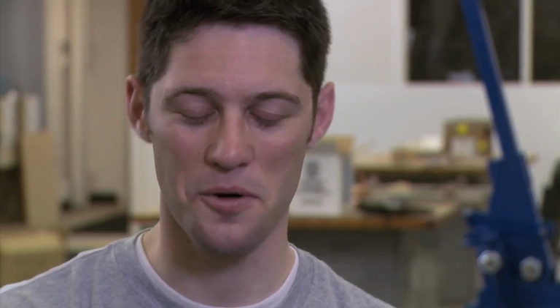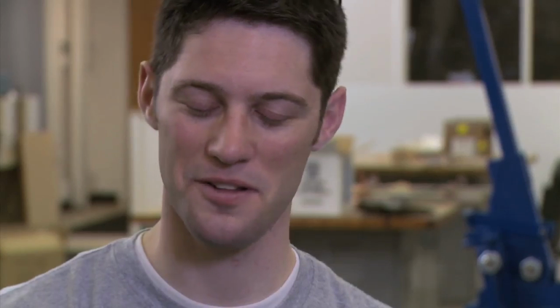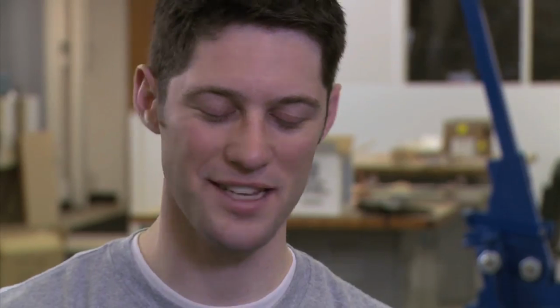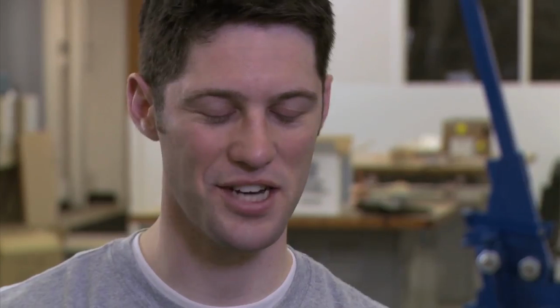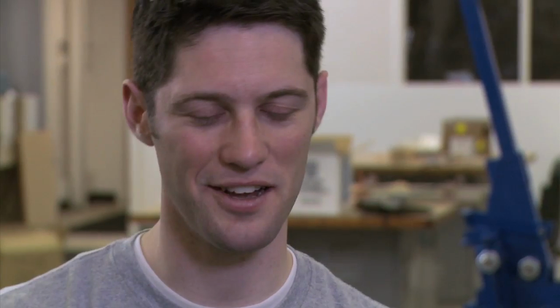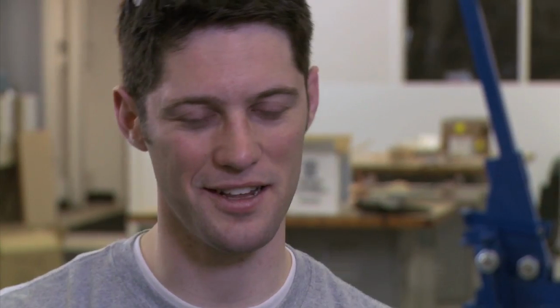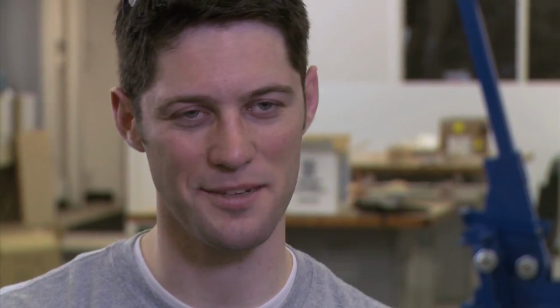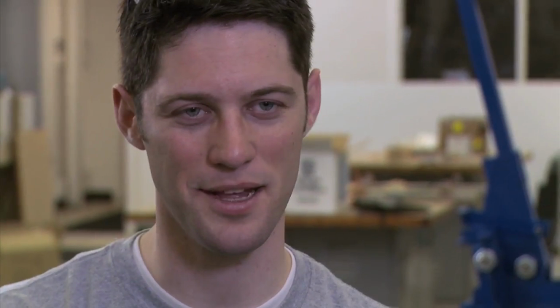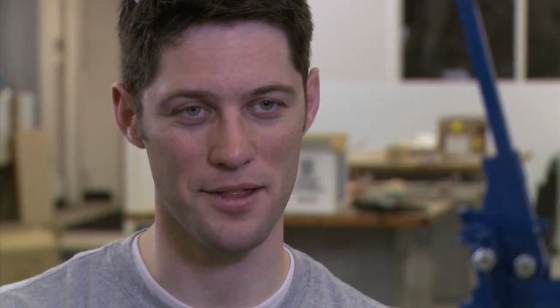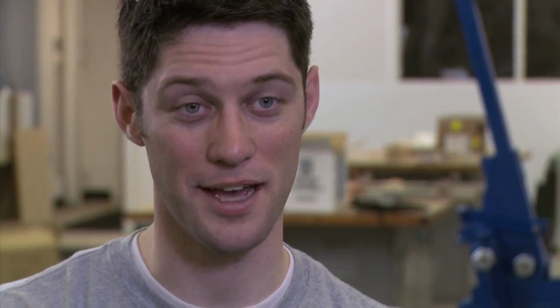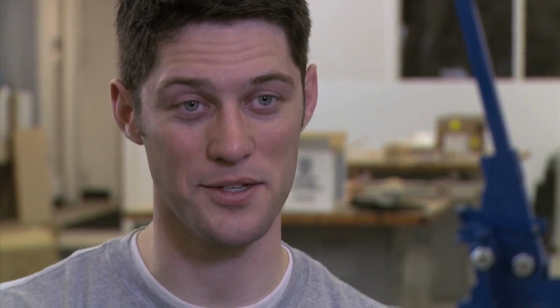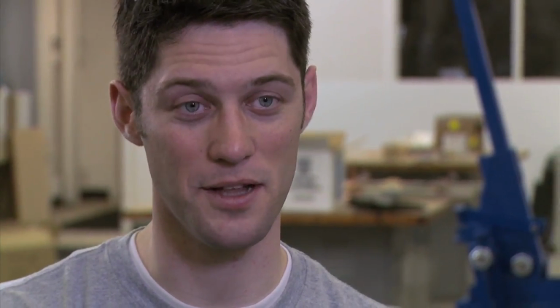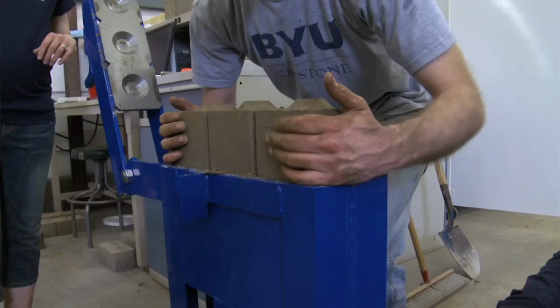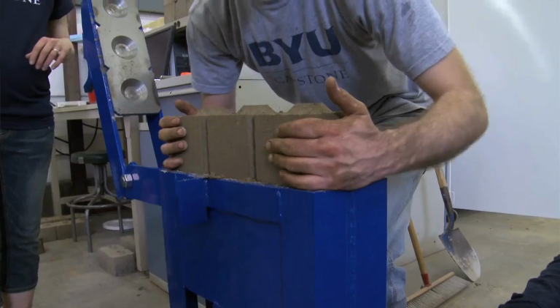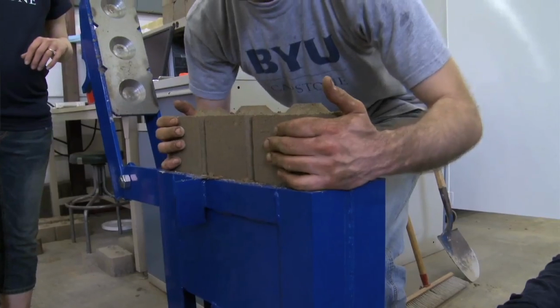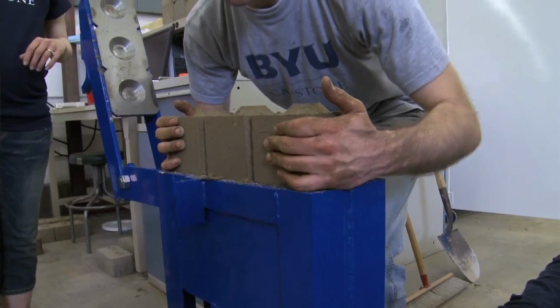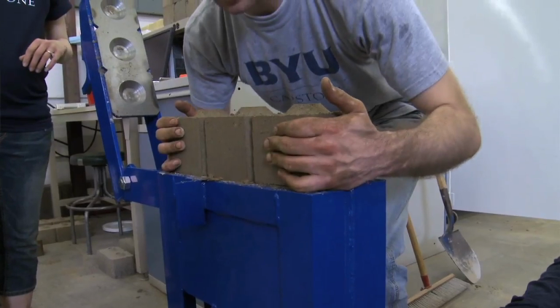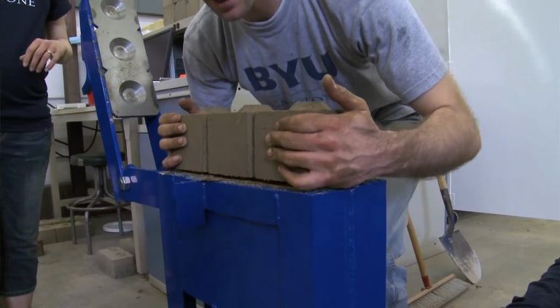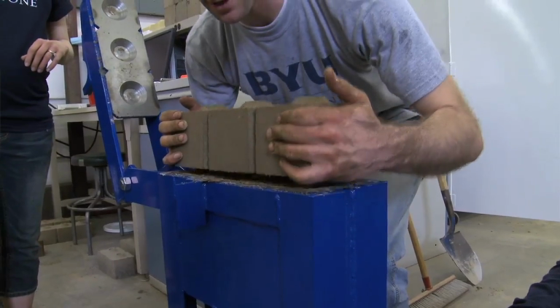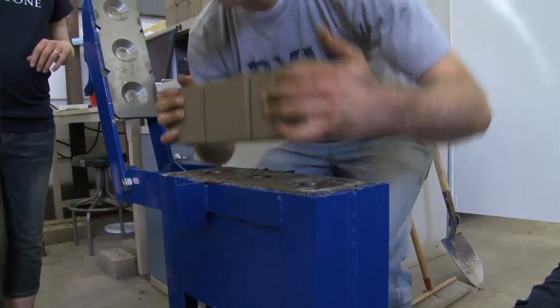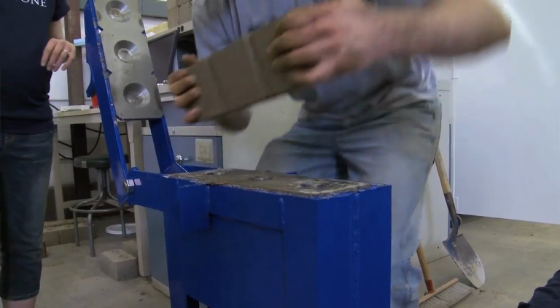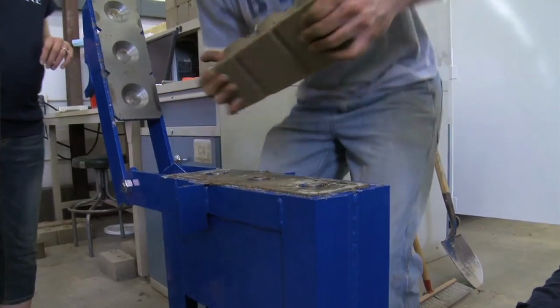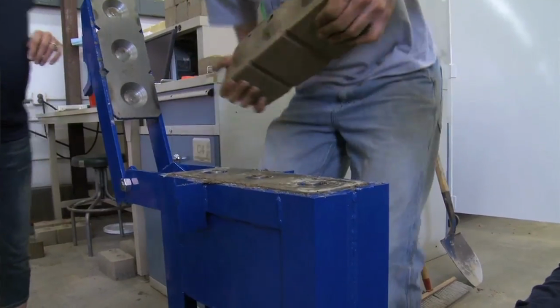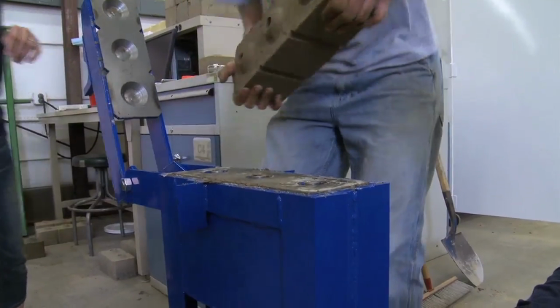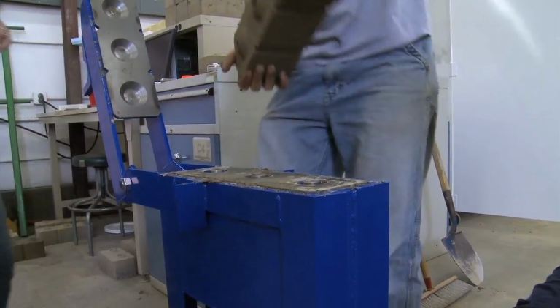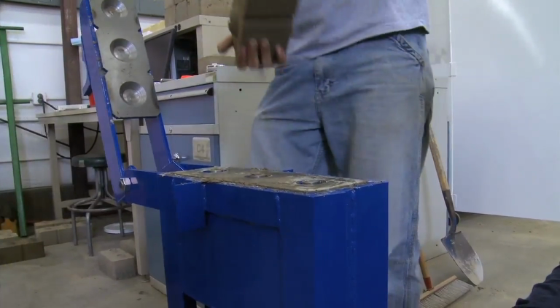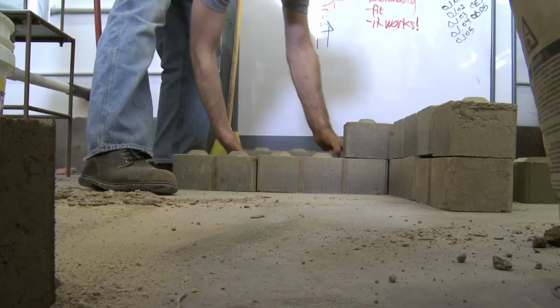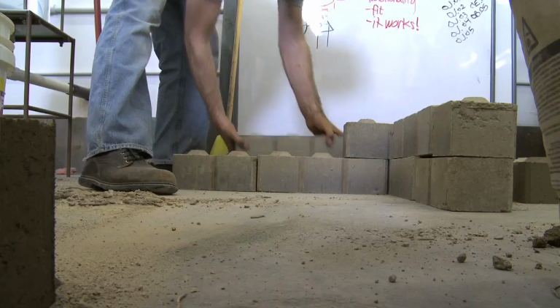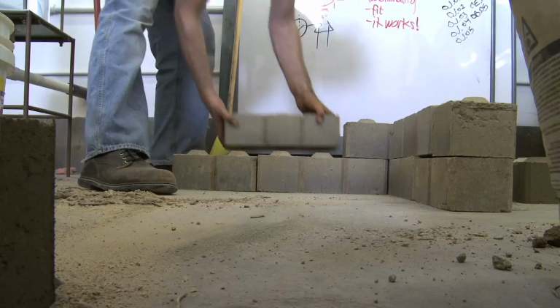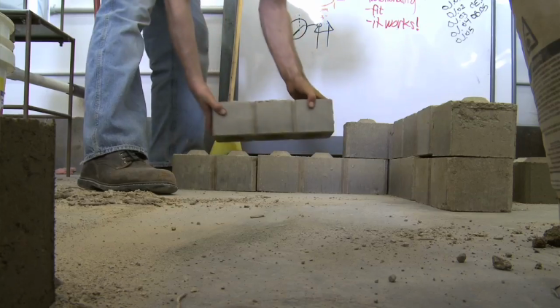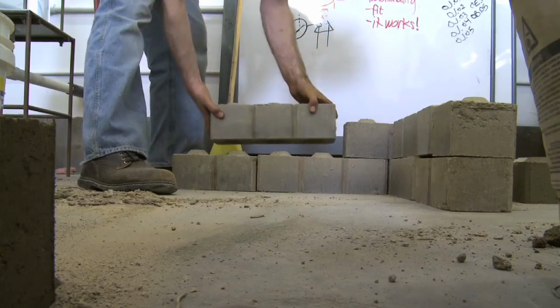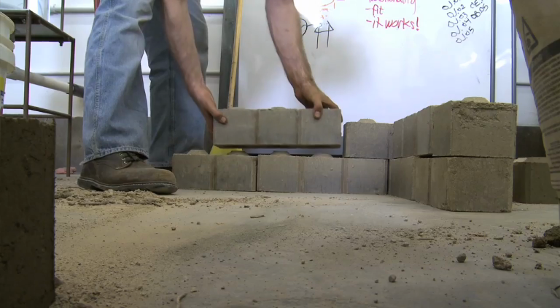As a child, I liked to play with Legos a lot. This wasn't too much of a different experience — just making something a little bit larger.